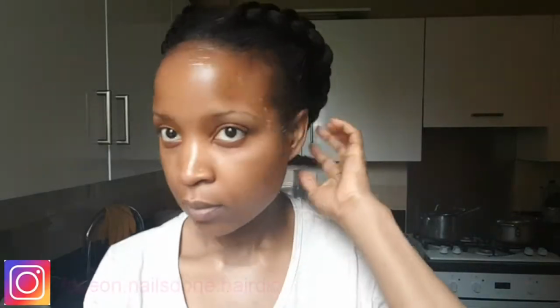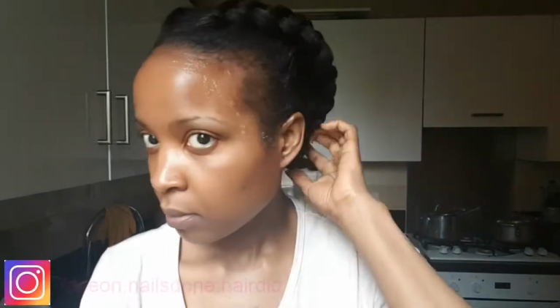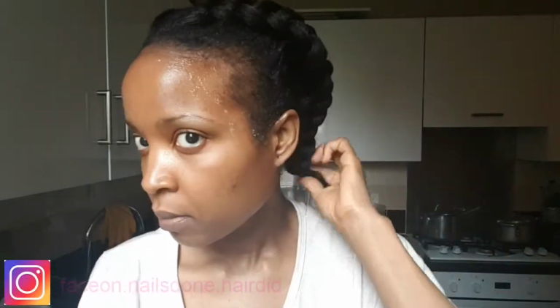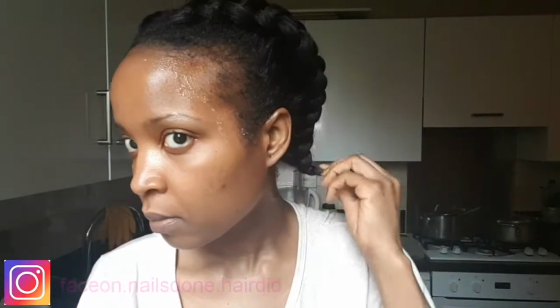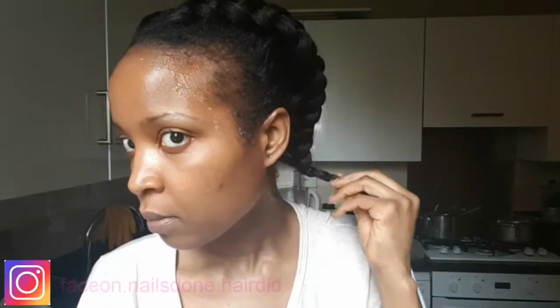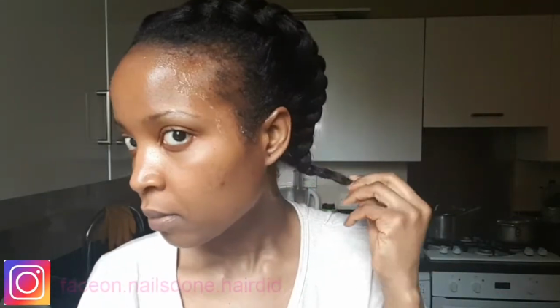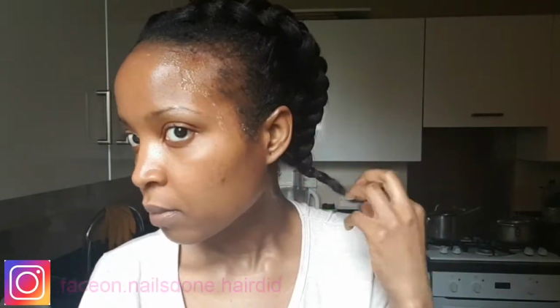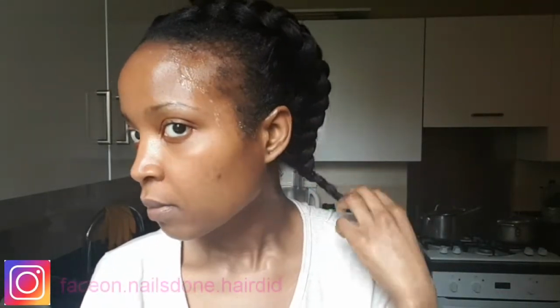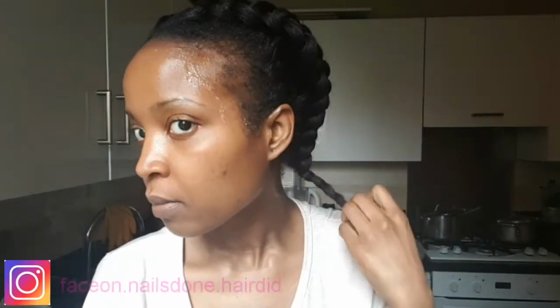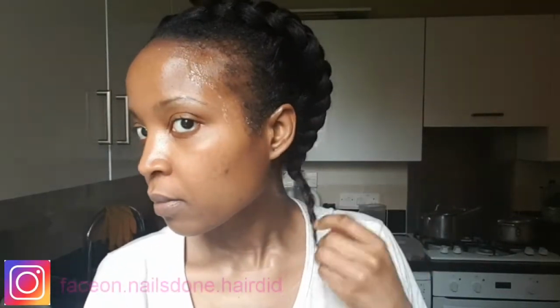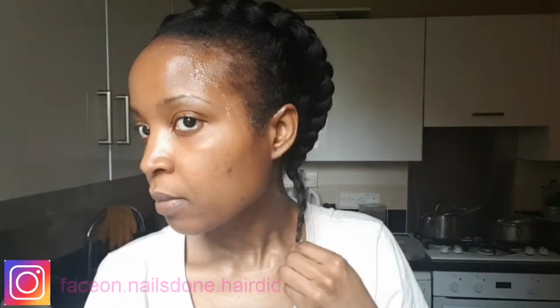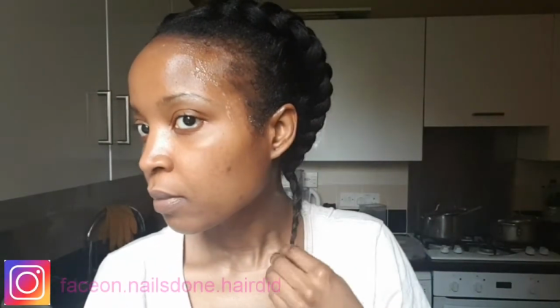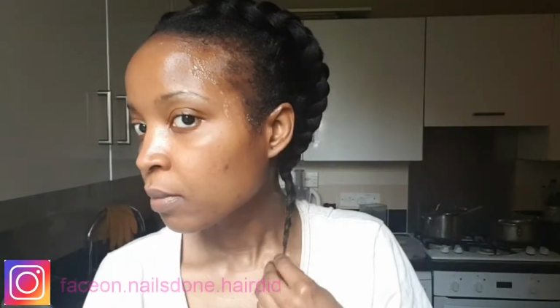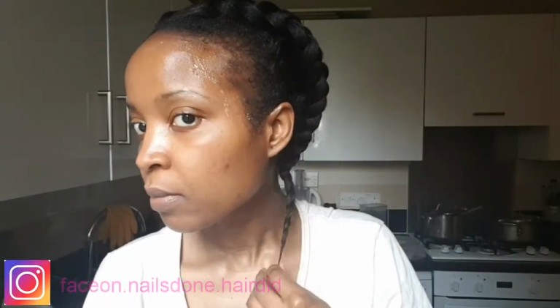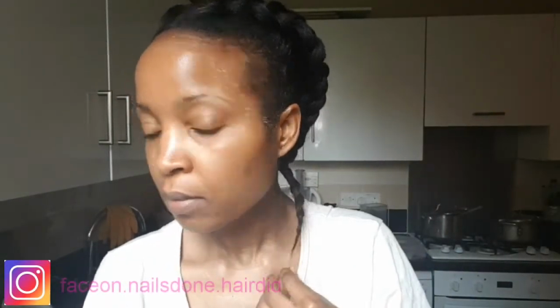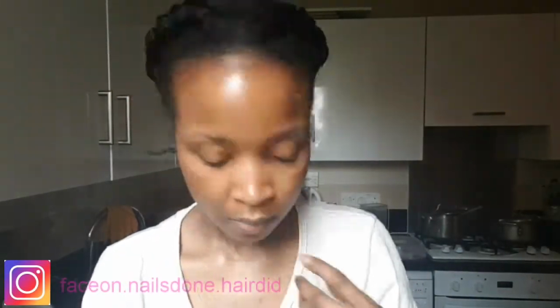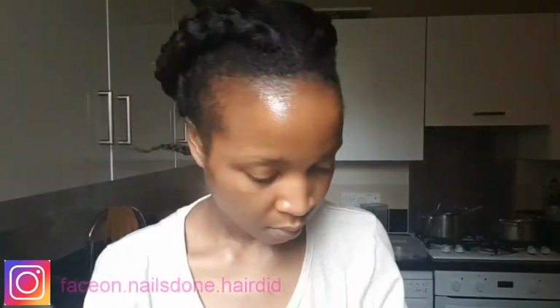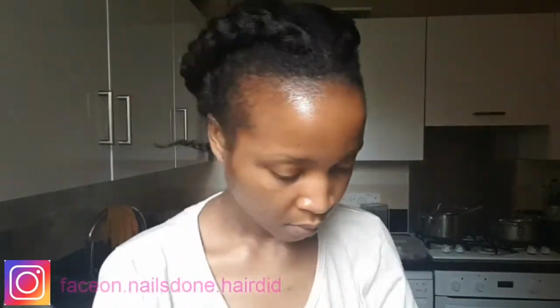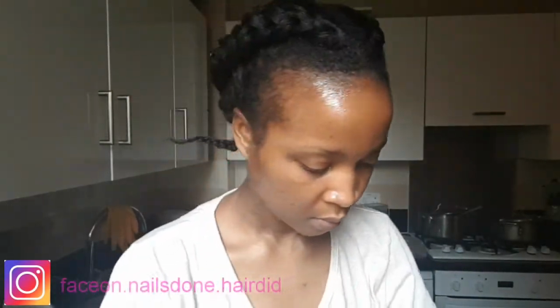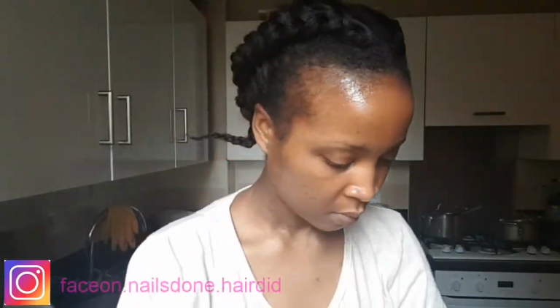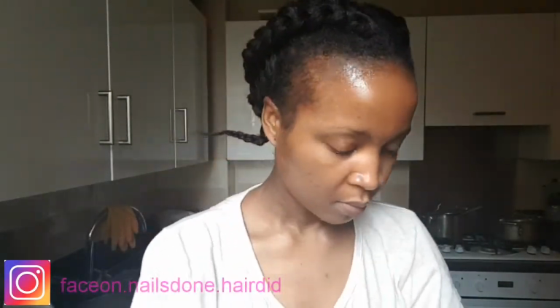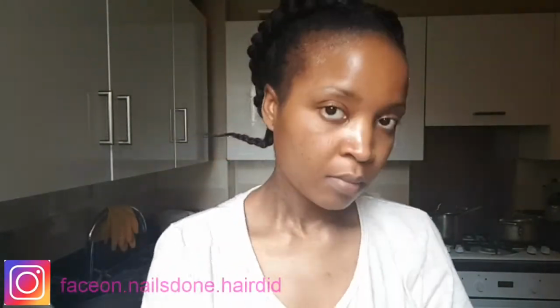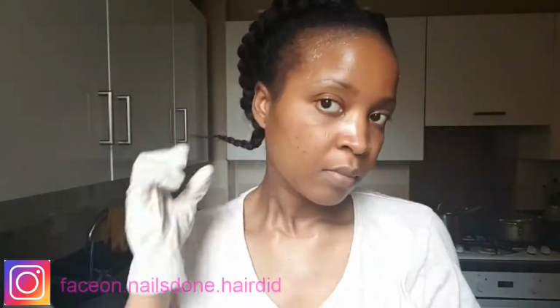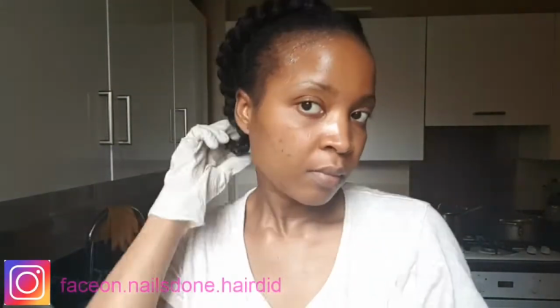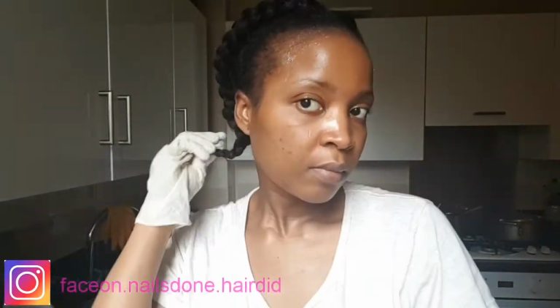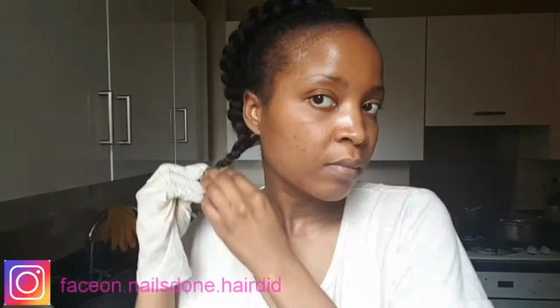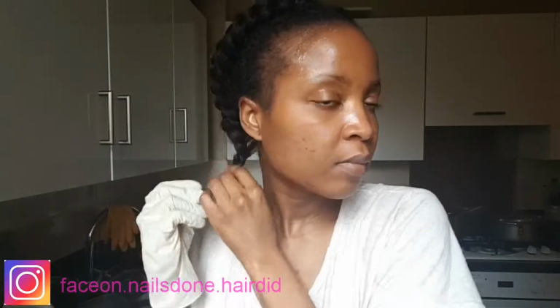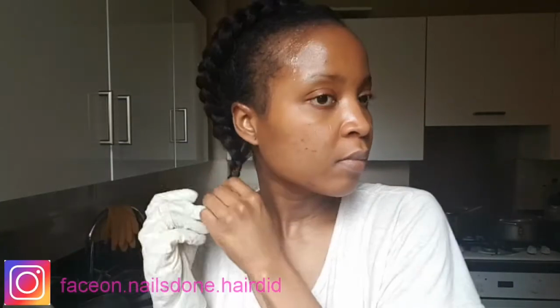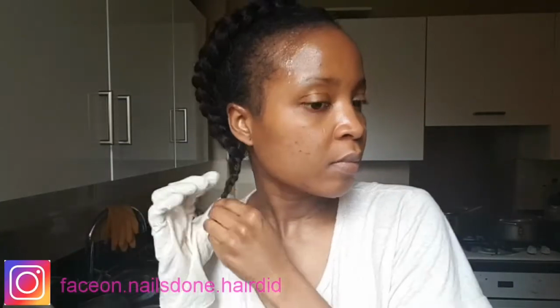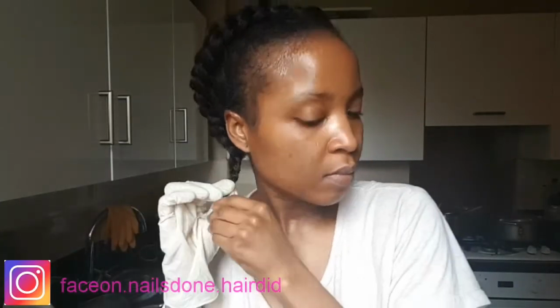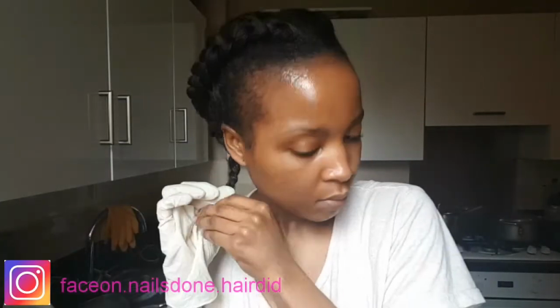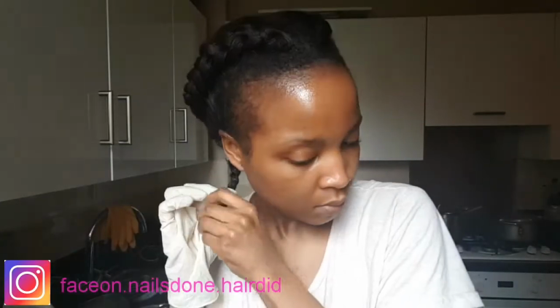Hi everyone, welcome to my channel. Today I'm going to show you how I do my DIY relaxer at home.